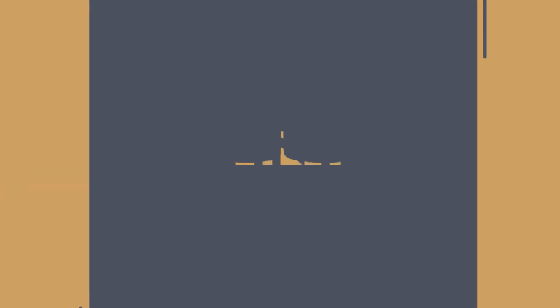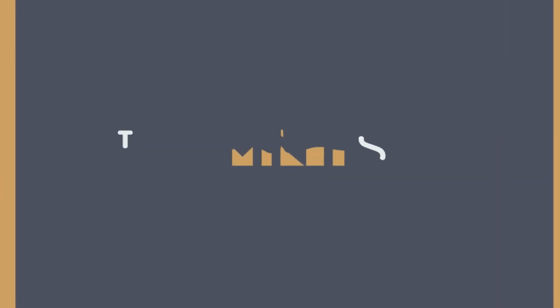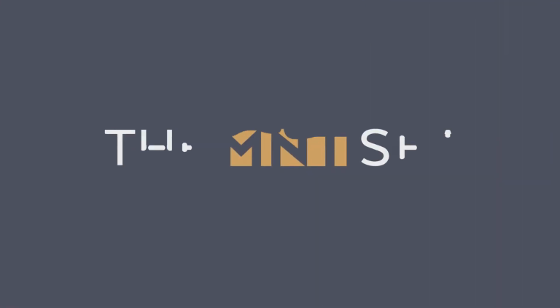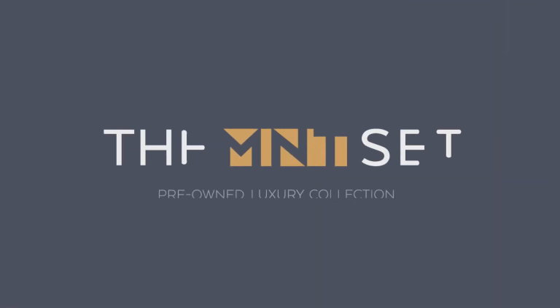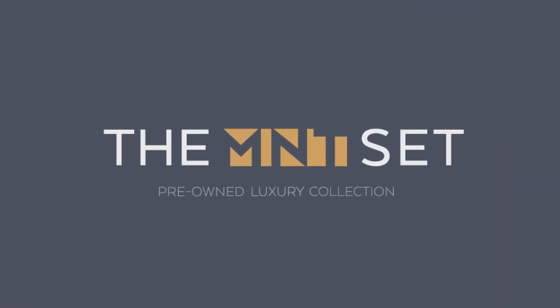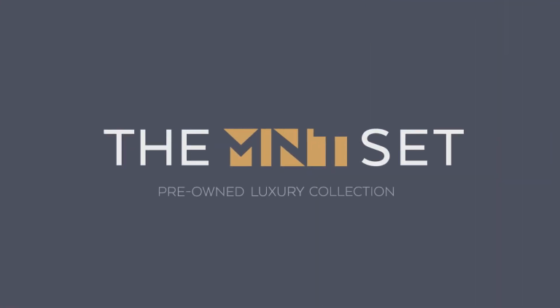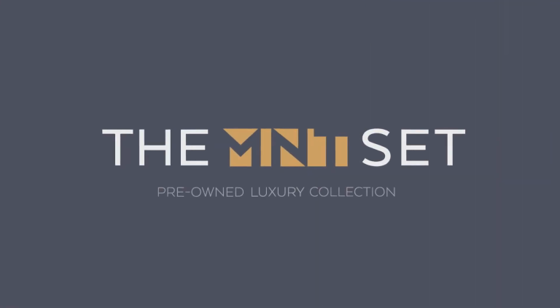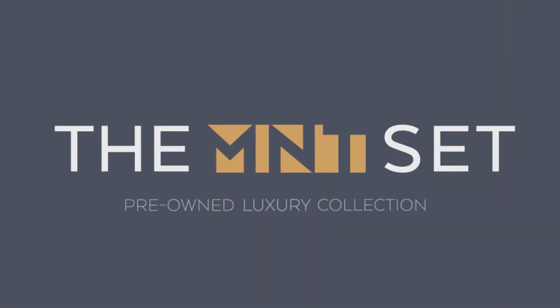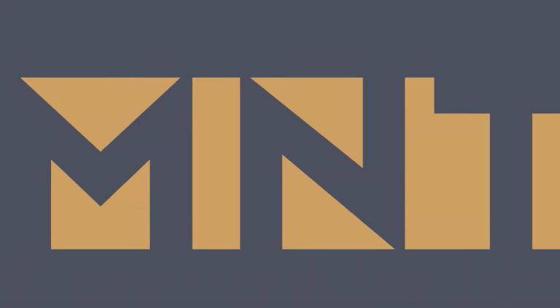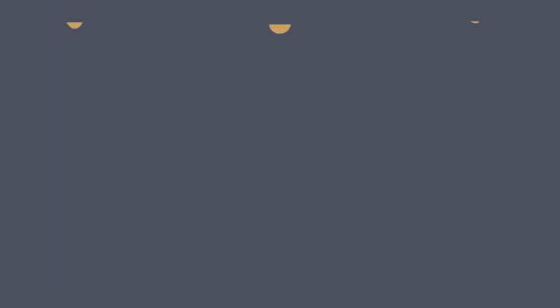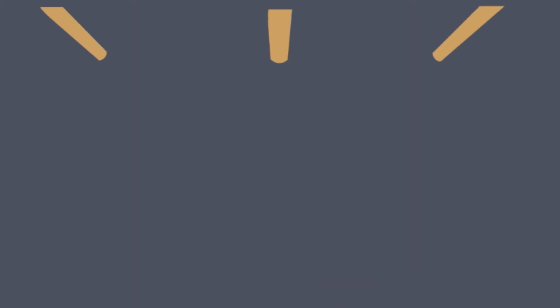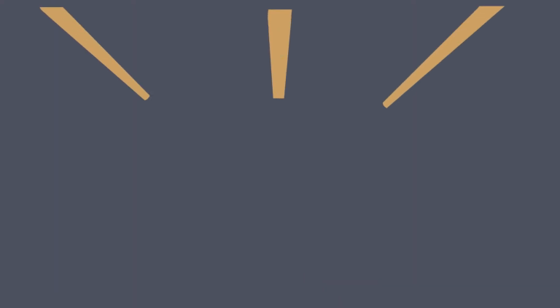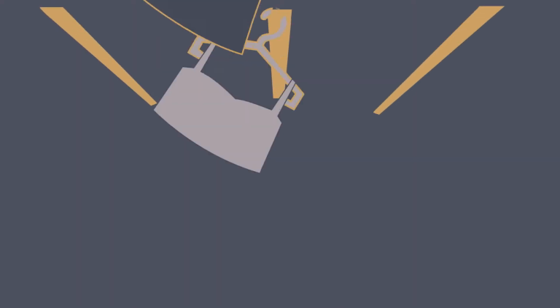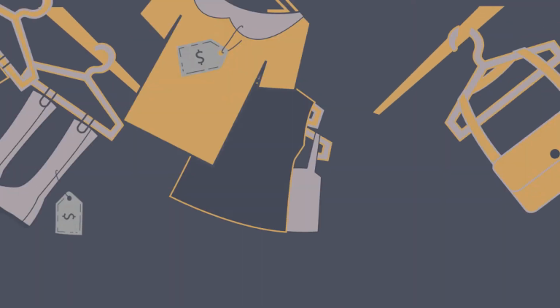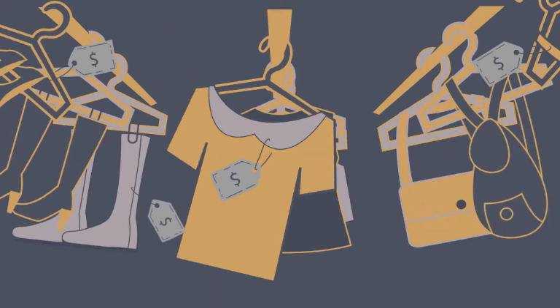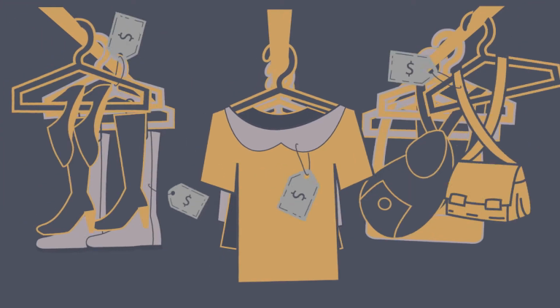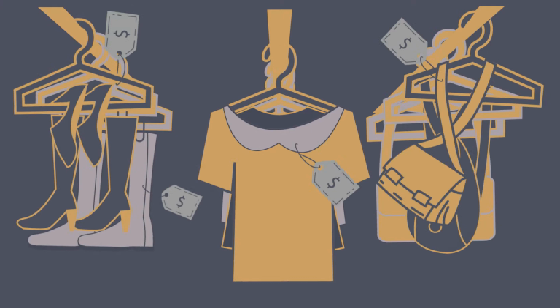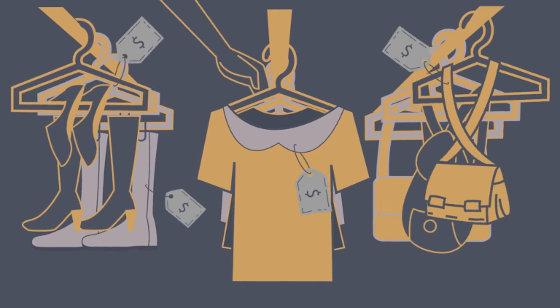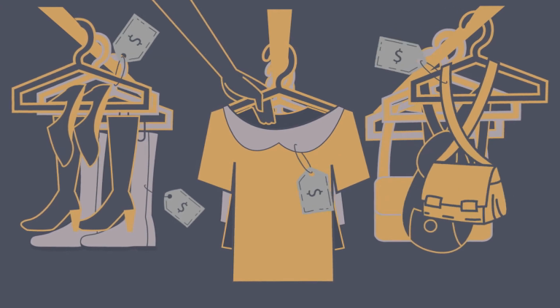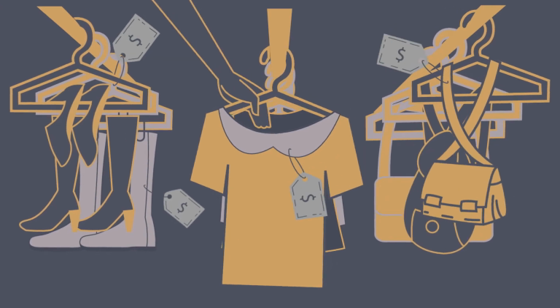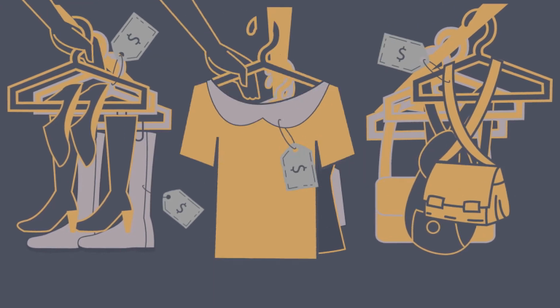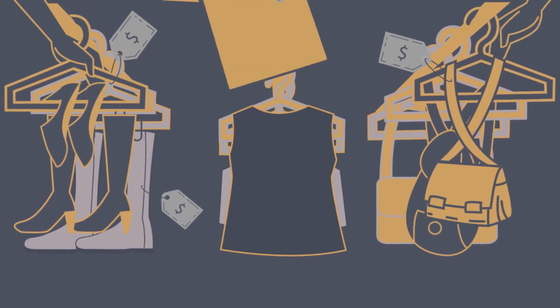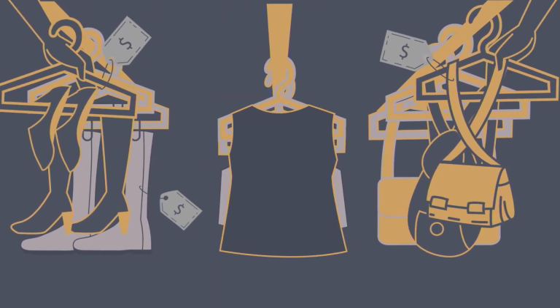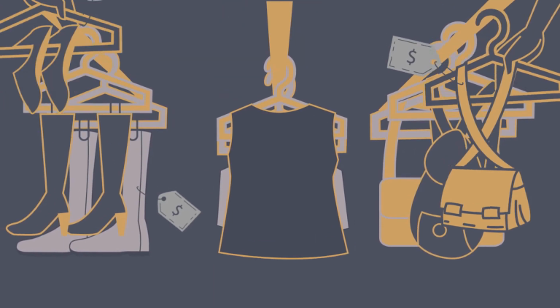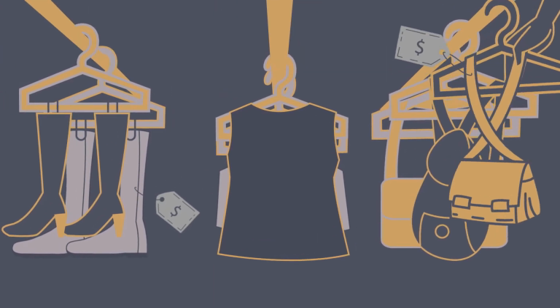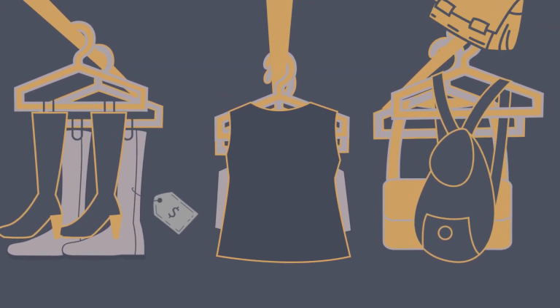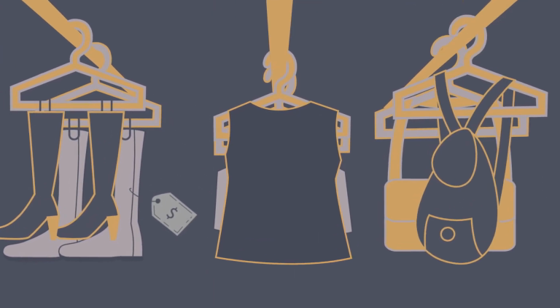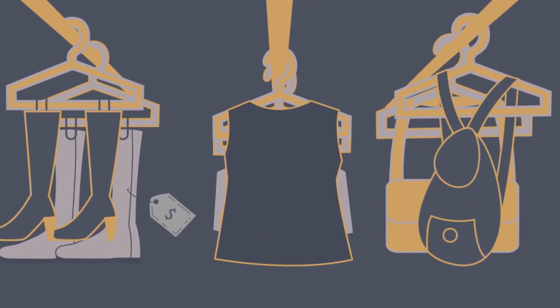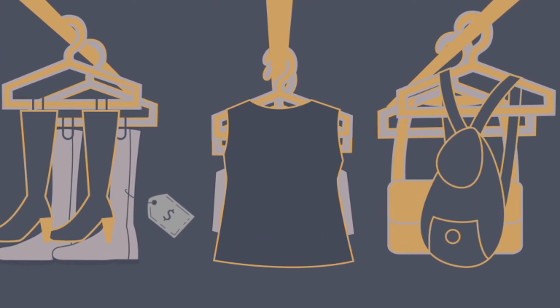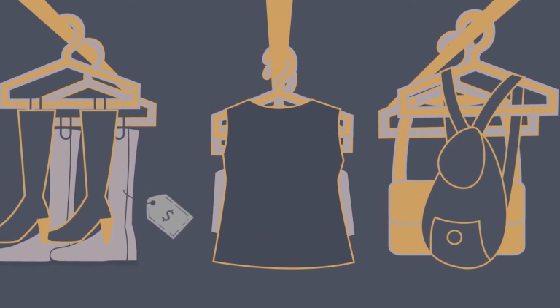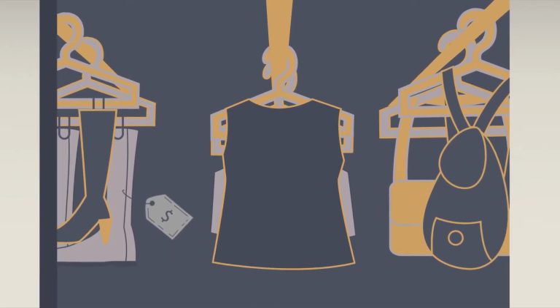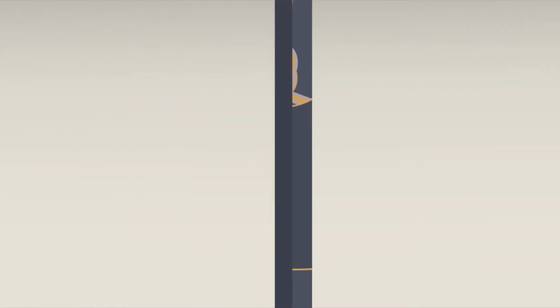With the Mint Set, you earn money by selling your gently used designer clothing, accessories, handbags, and shoes.